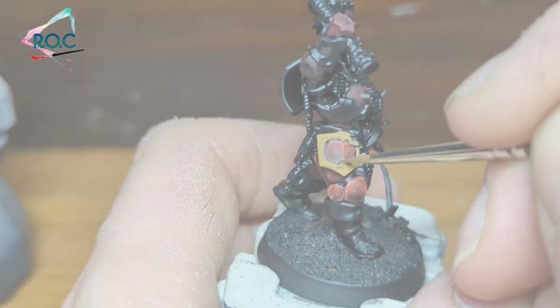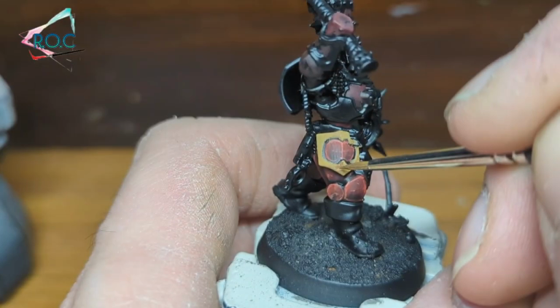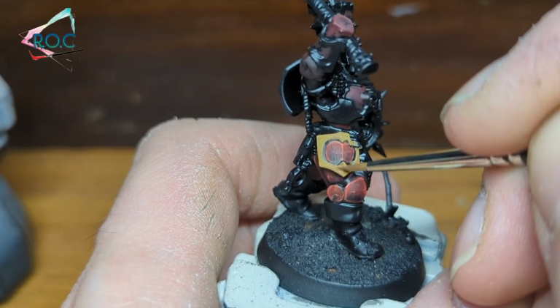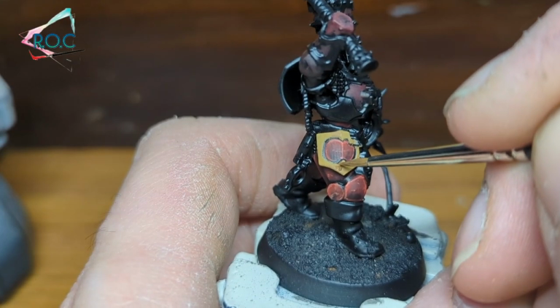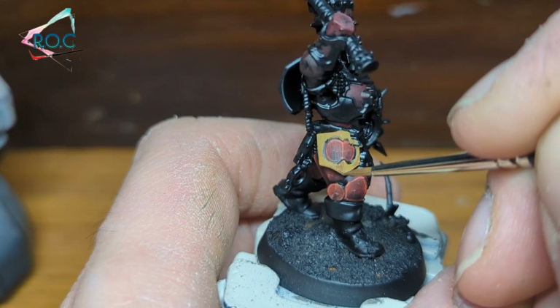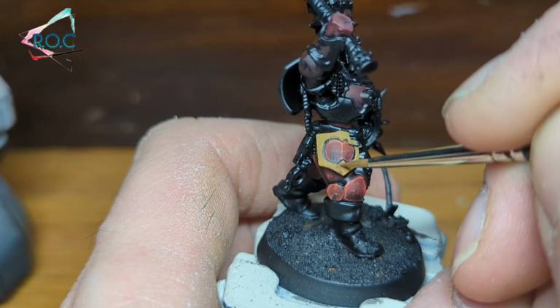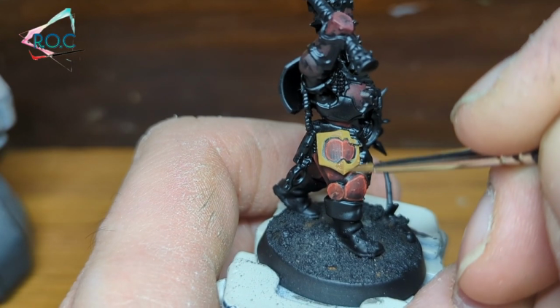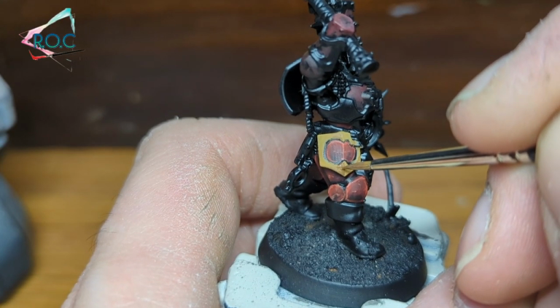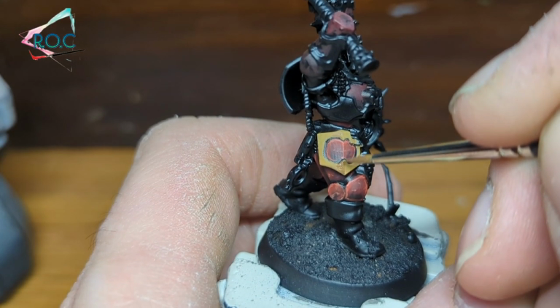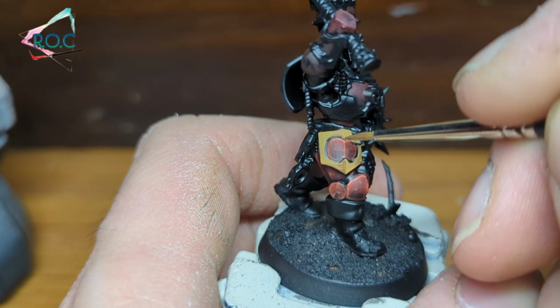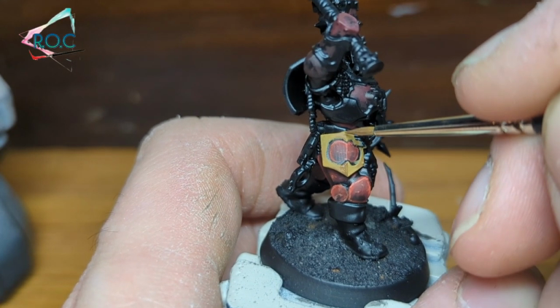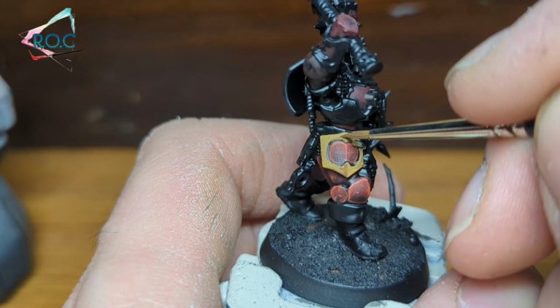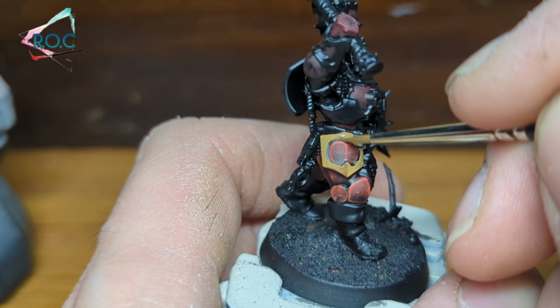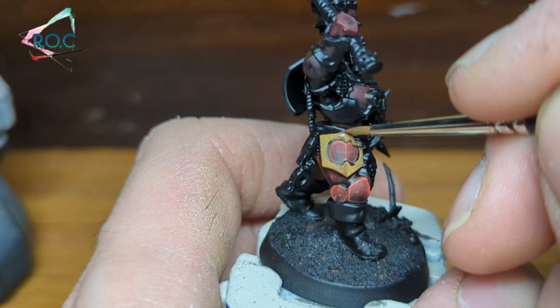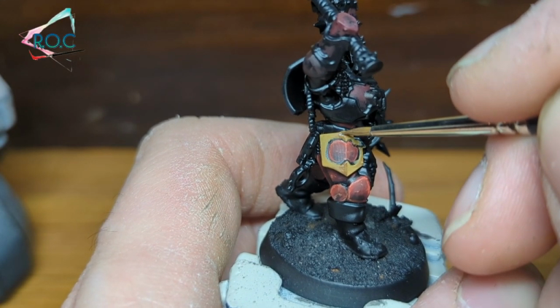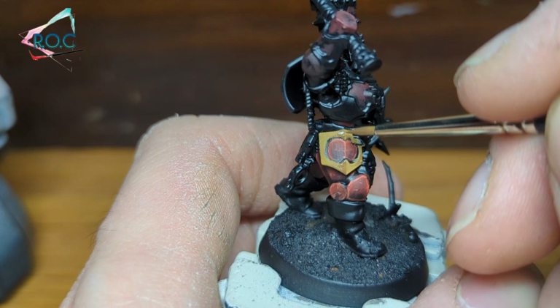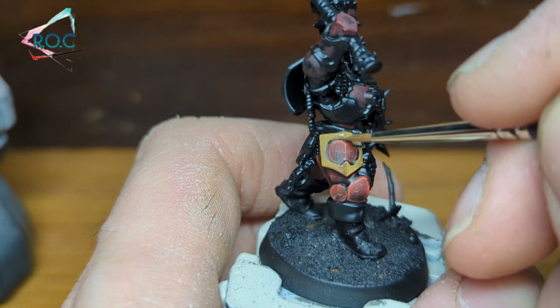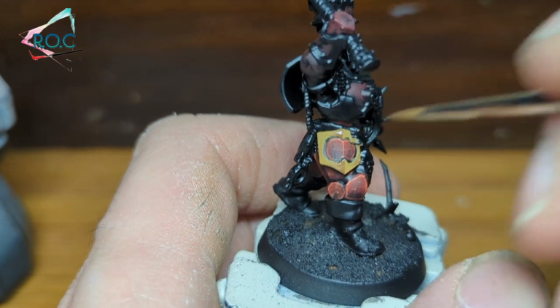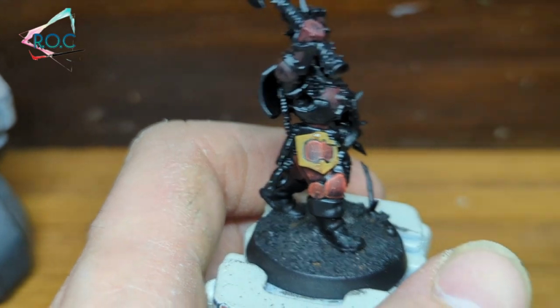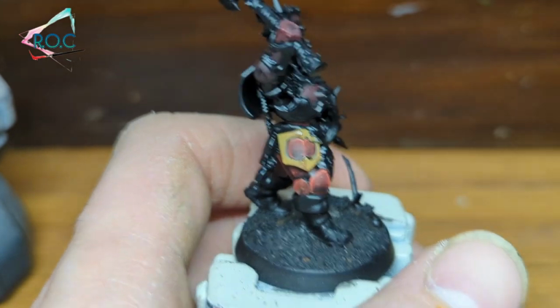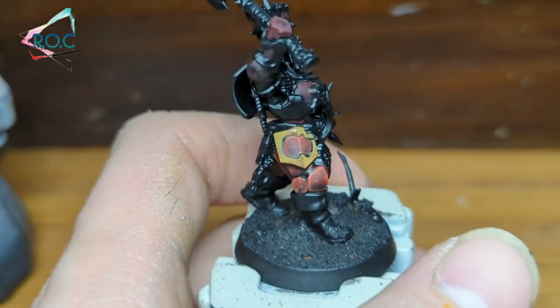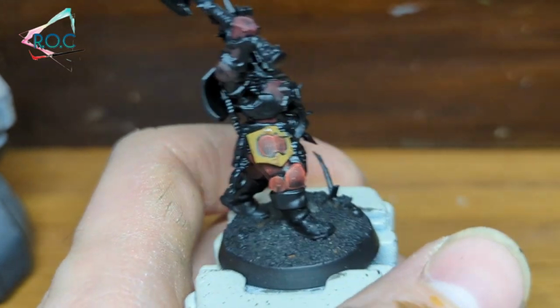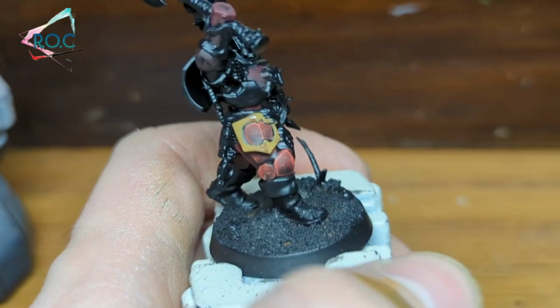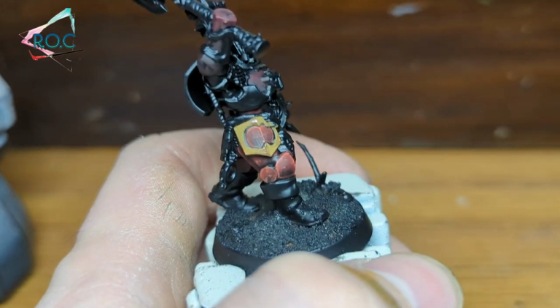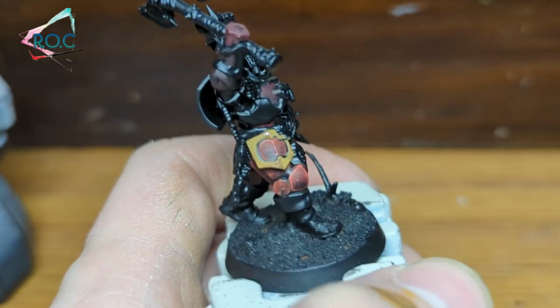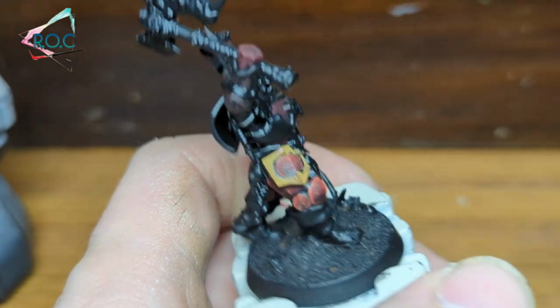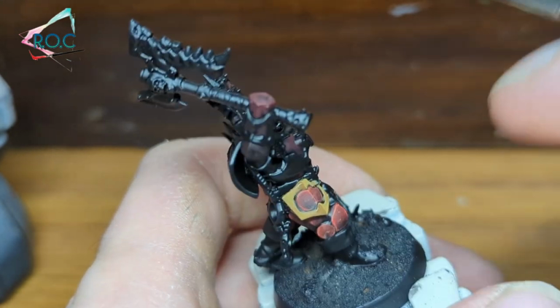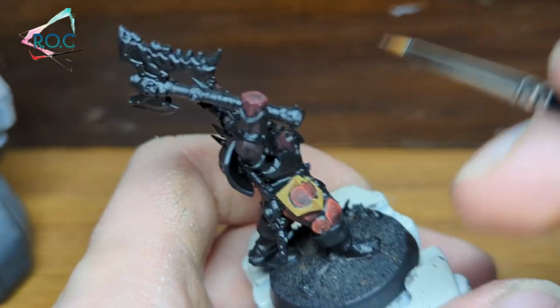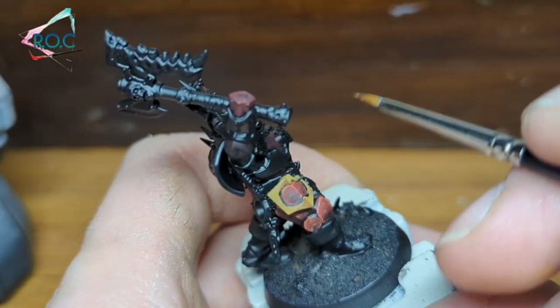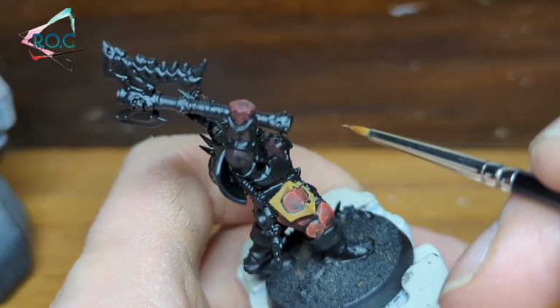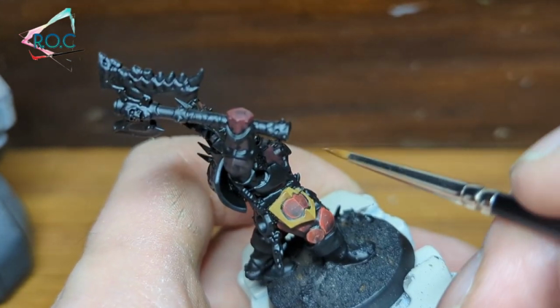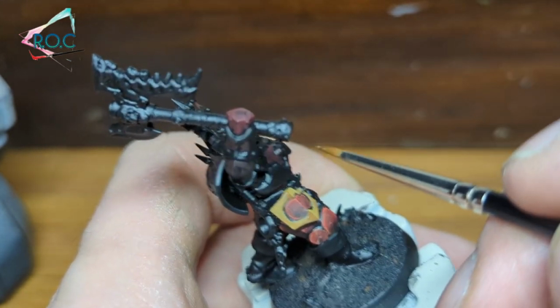Same goes for the Blood Warrior, except the darkest area is right next to the lightest in the middle. This helps create a nice contrast.